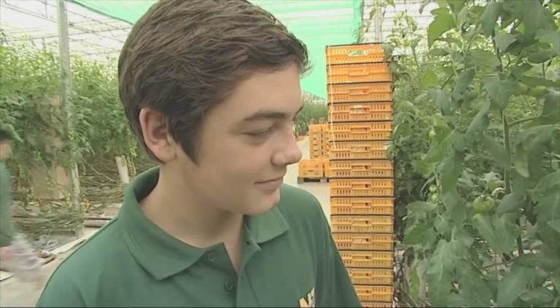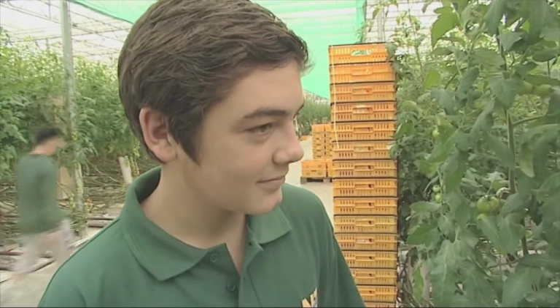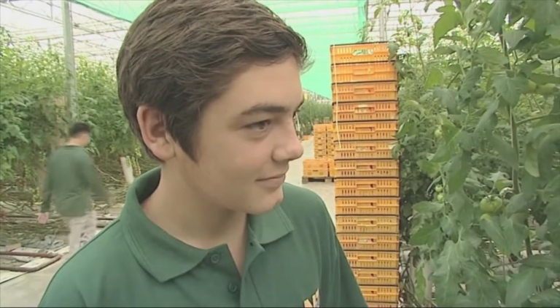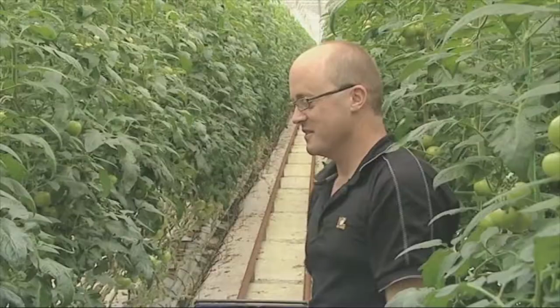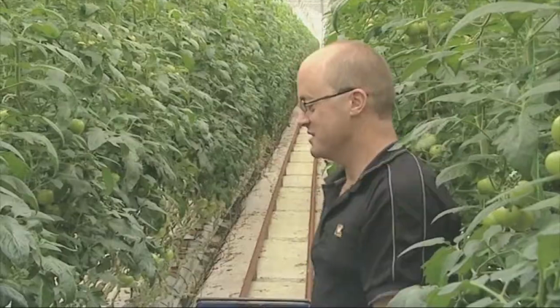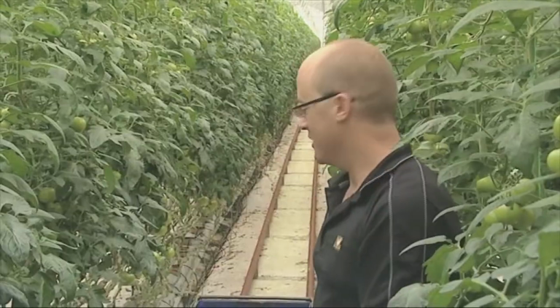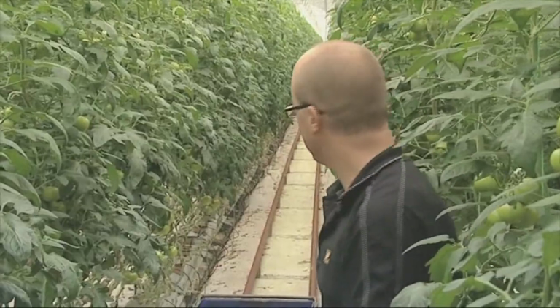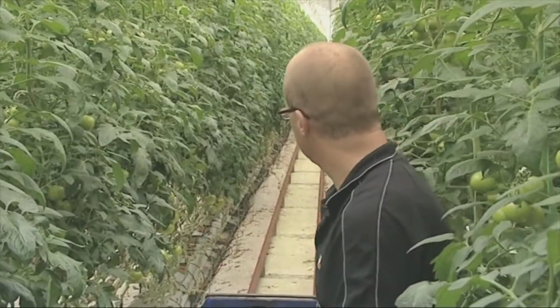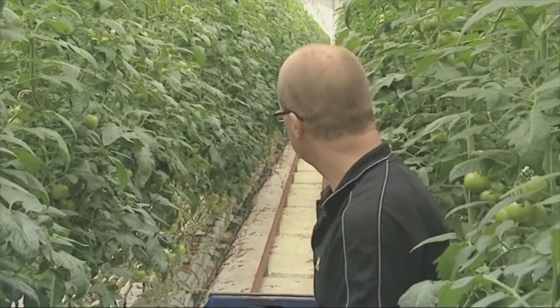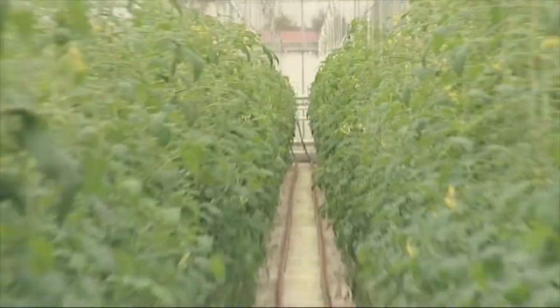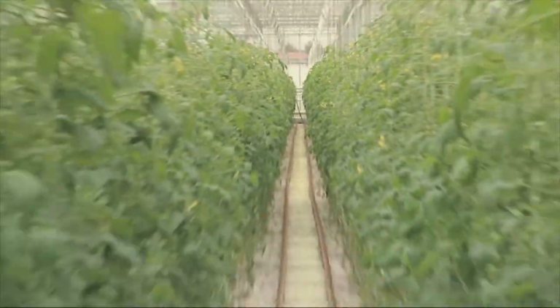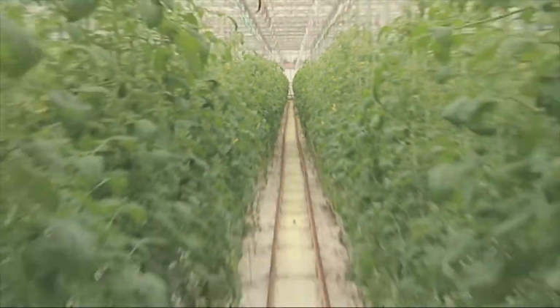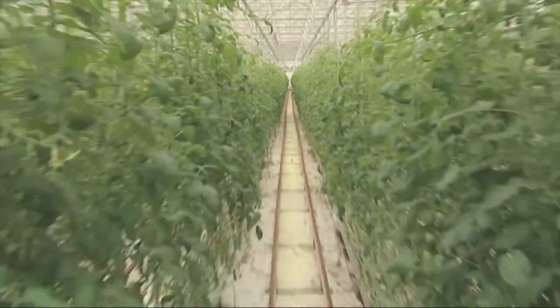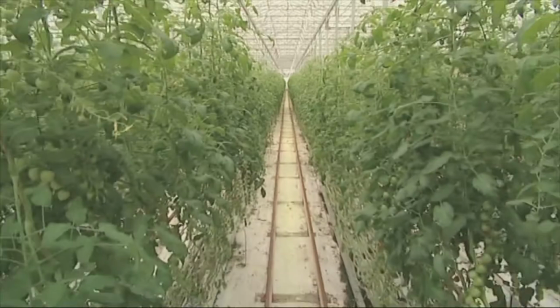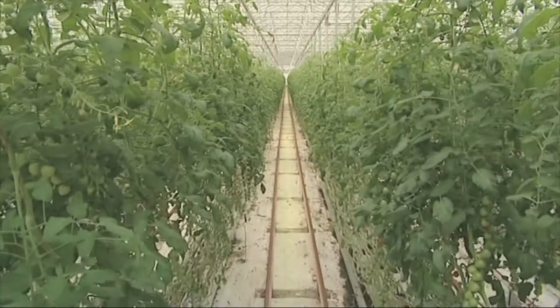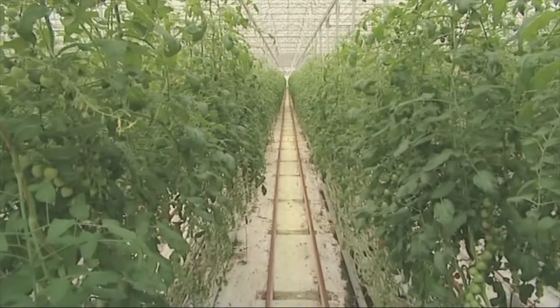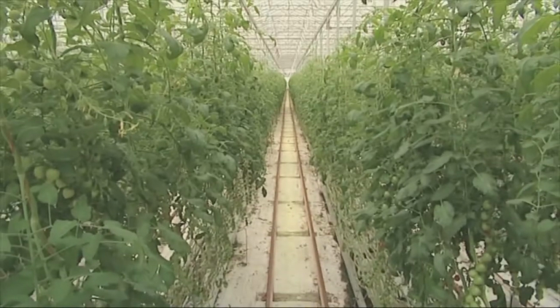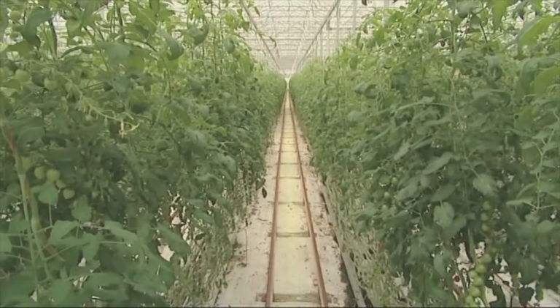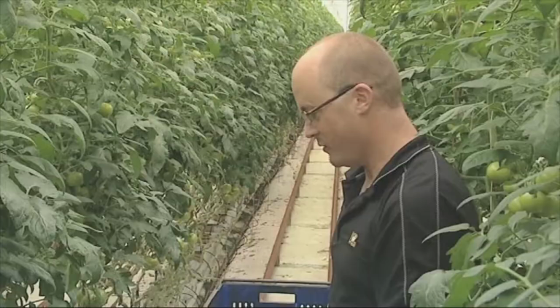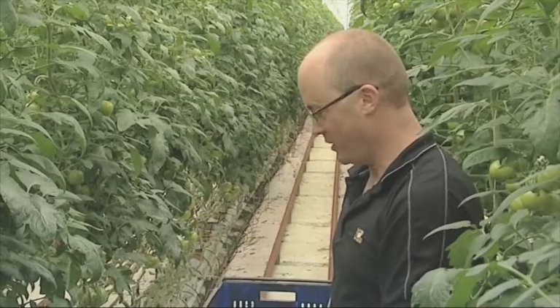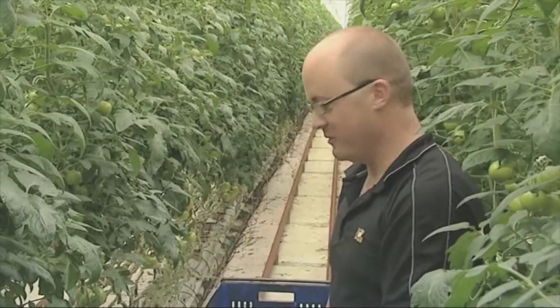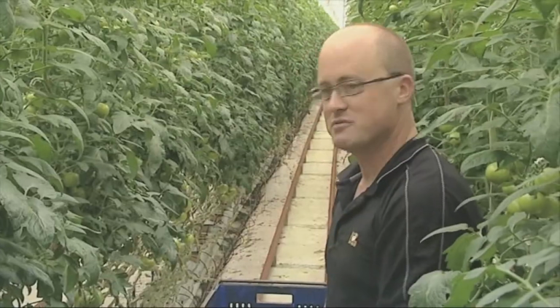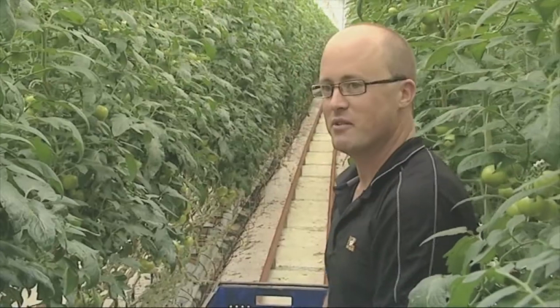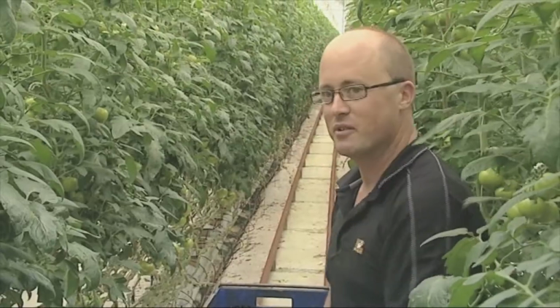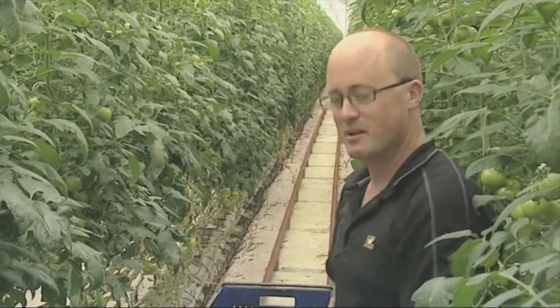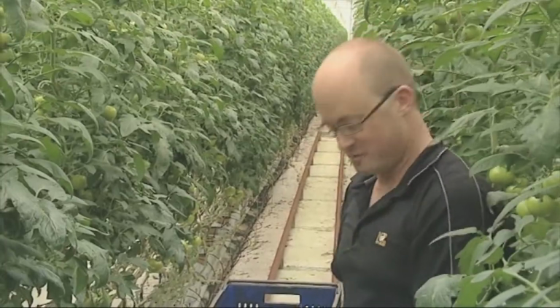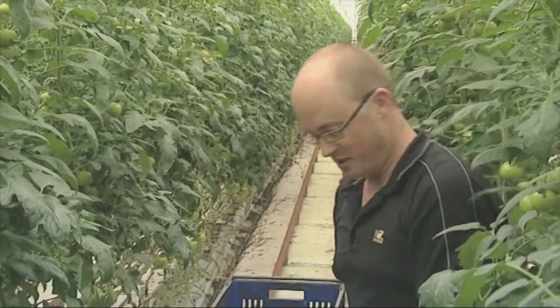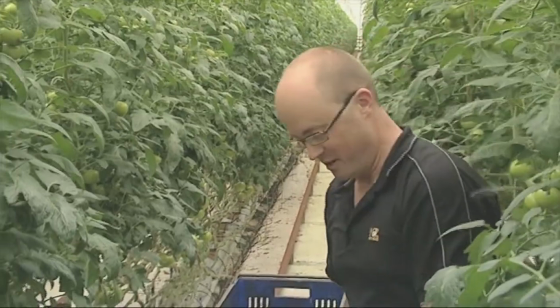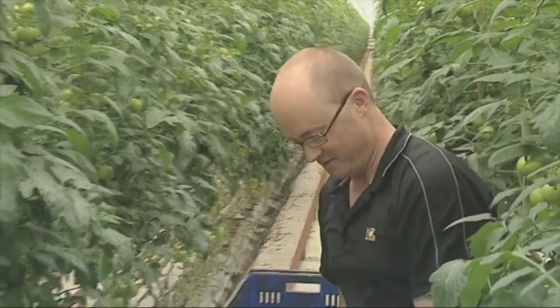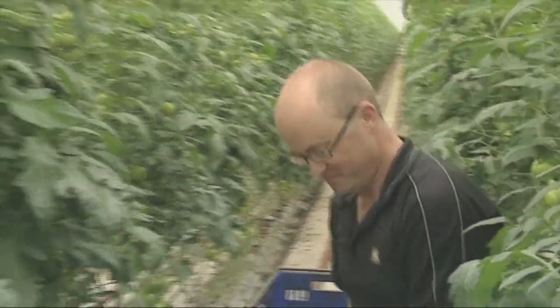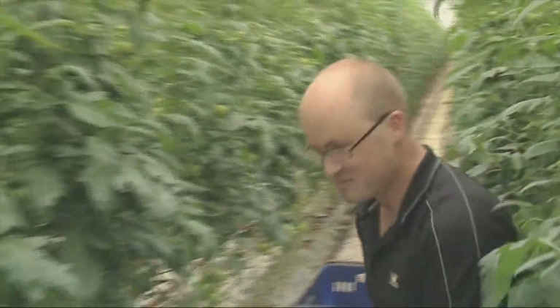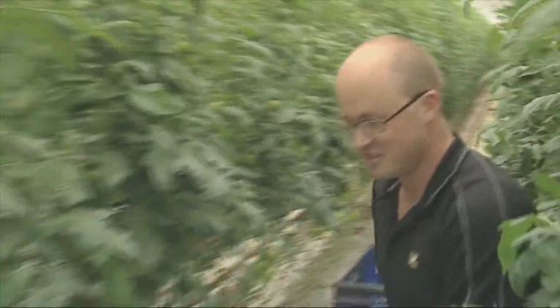There are 360 plants in this row, so I'll leave you with this row and I'll go and have my smoker break.